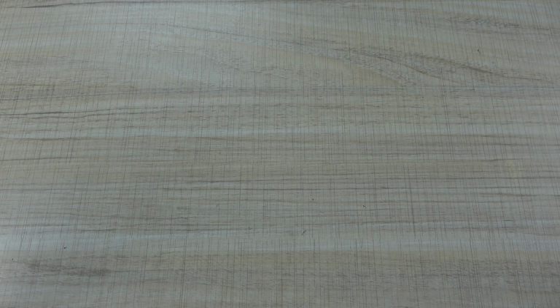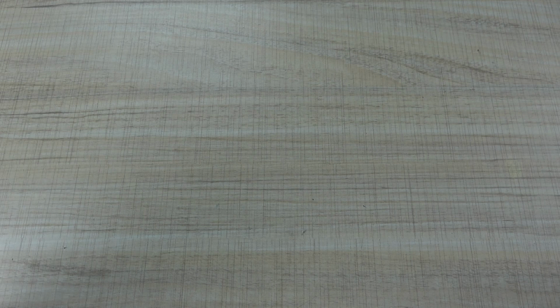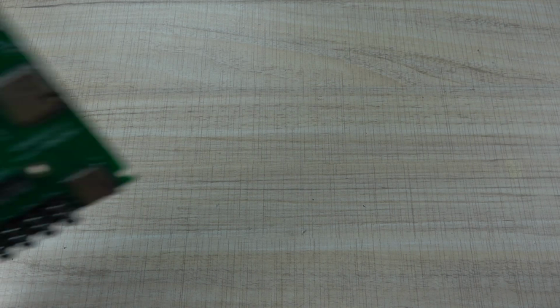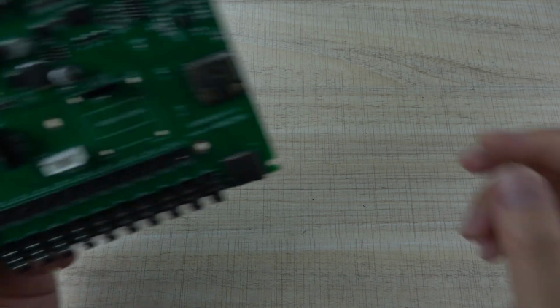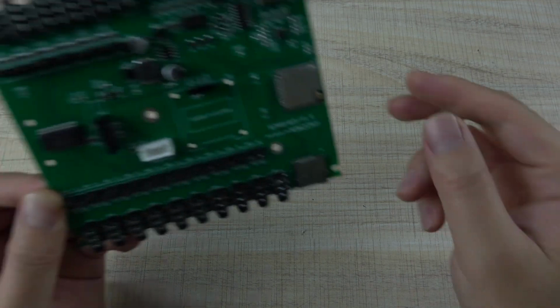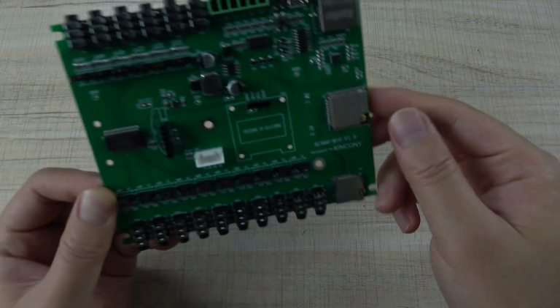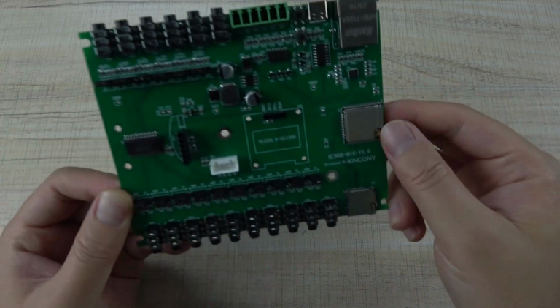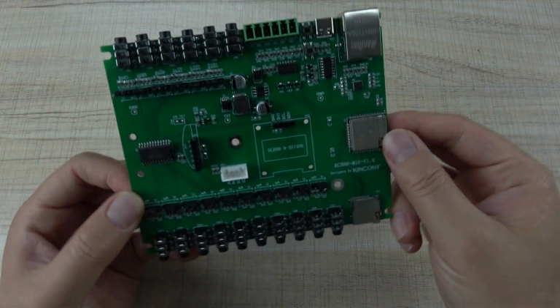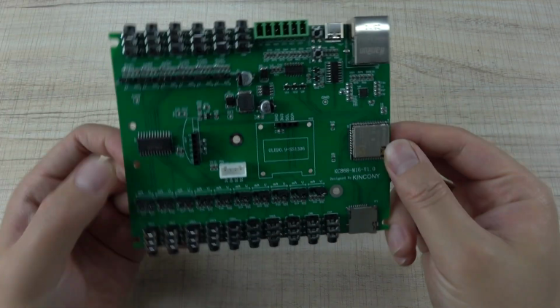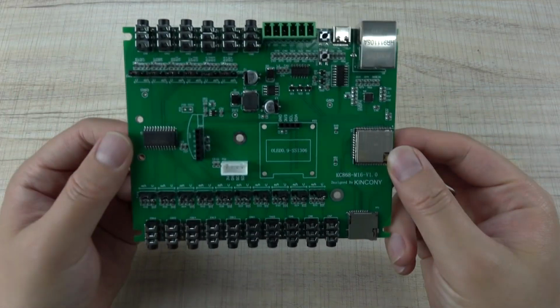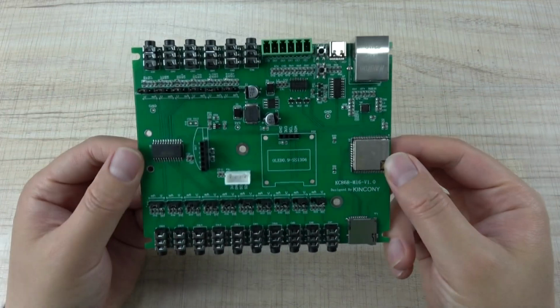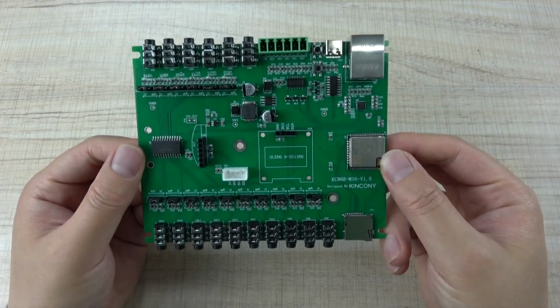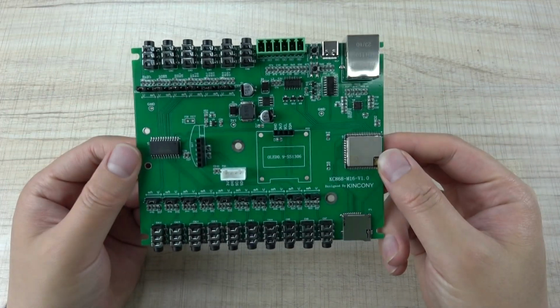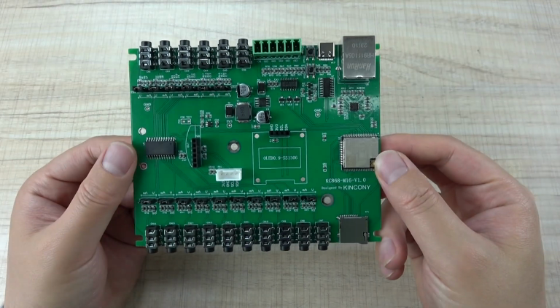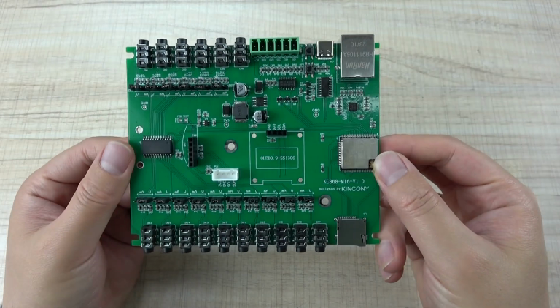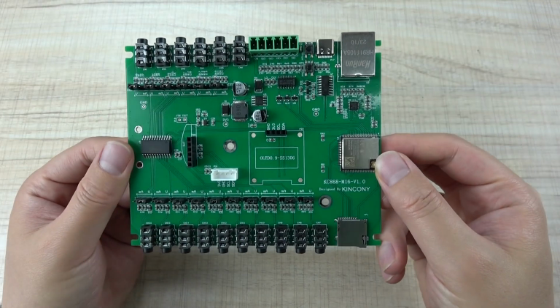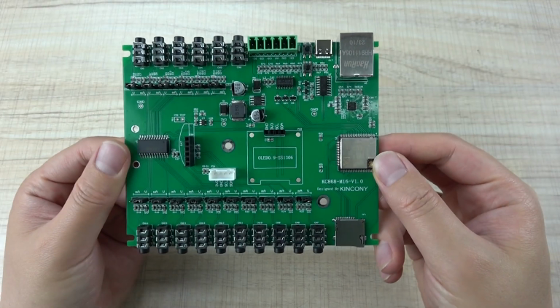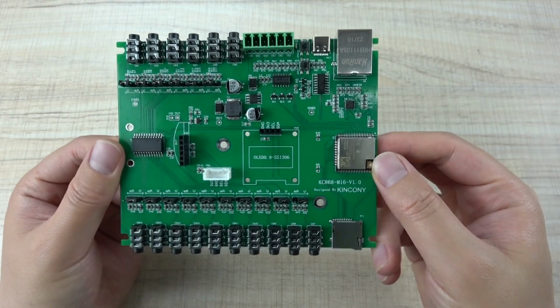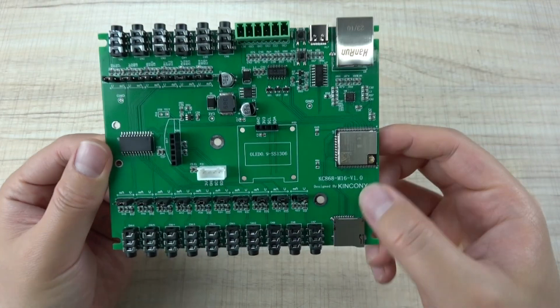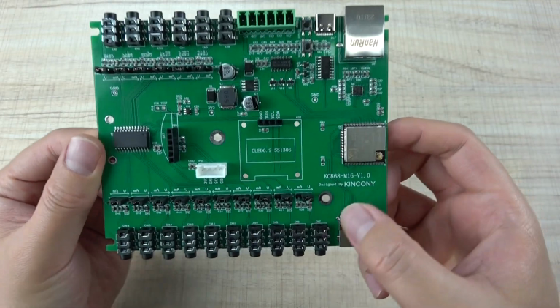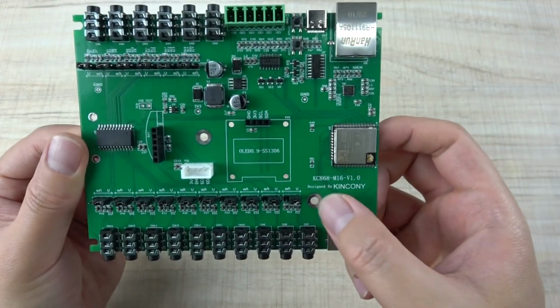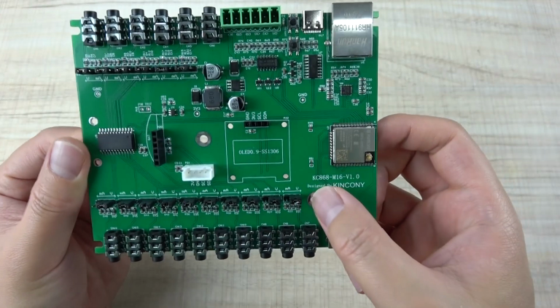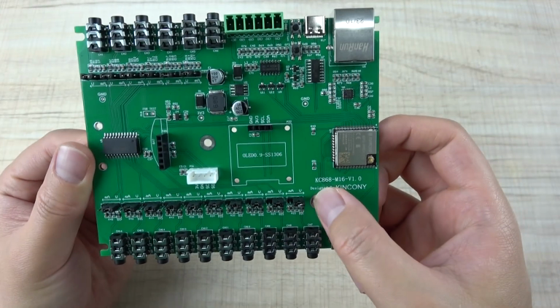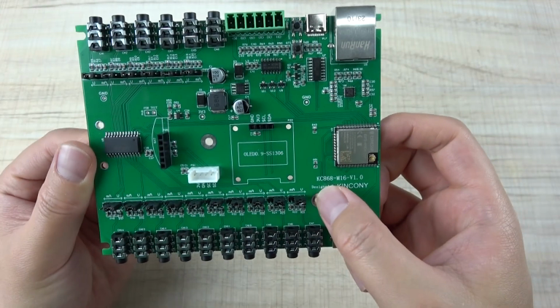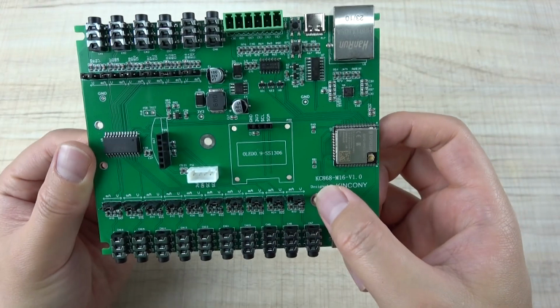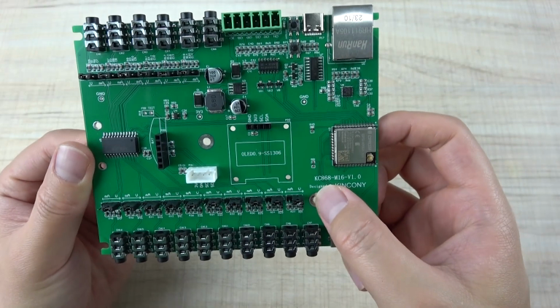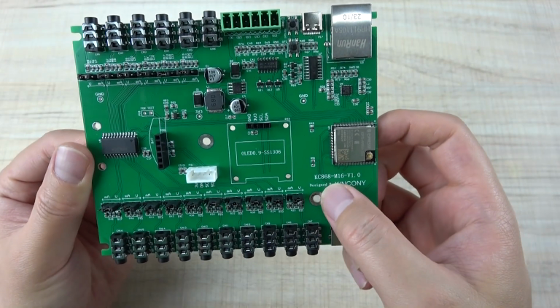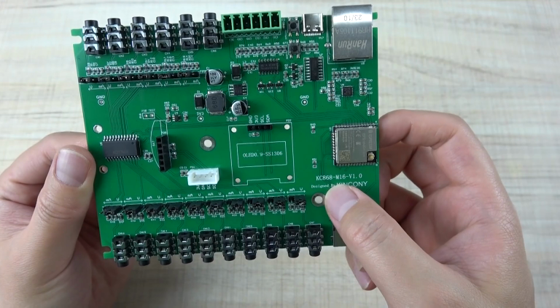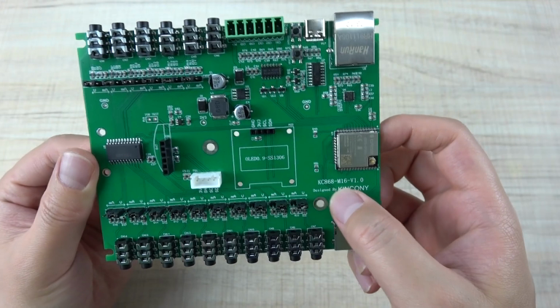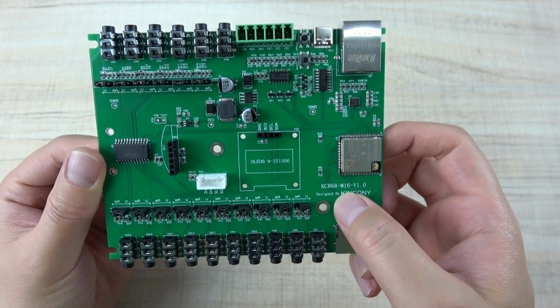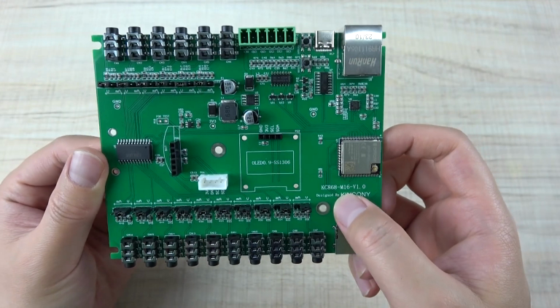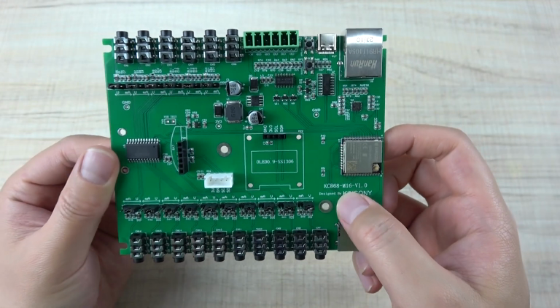Hello everyone. In this video I will show you our new product, the KC868-M16.